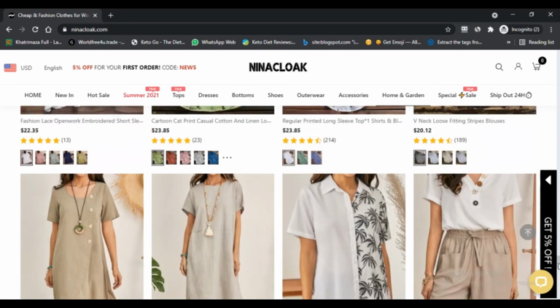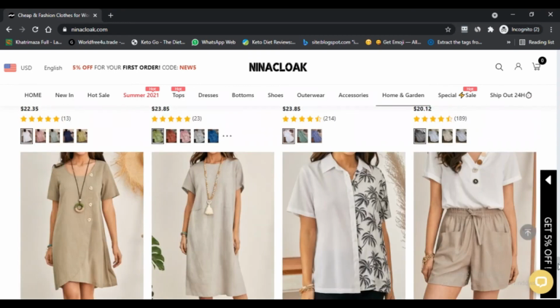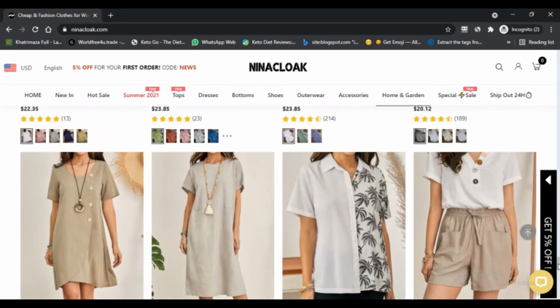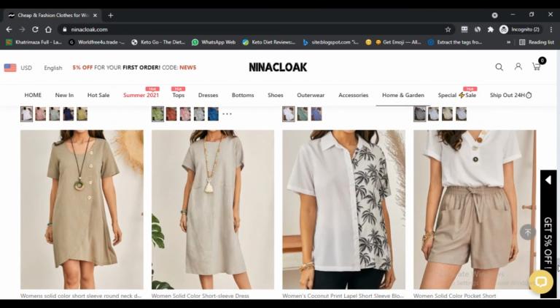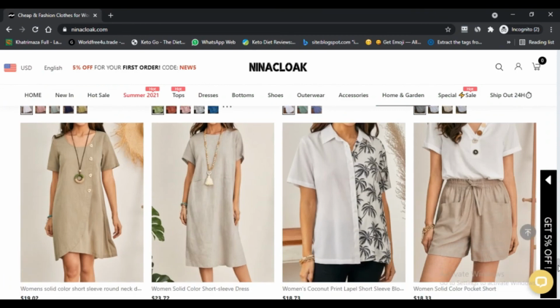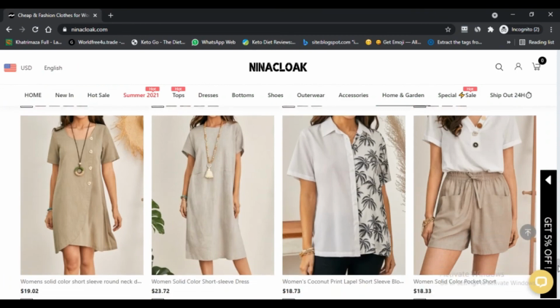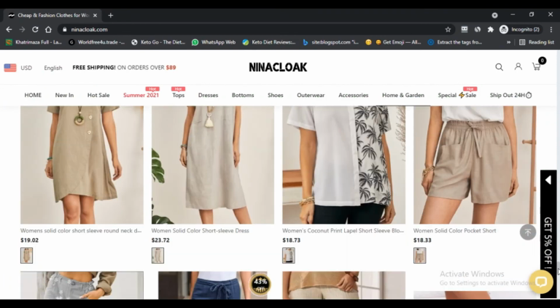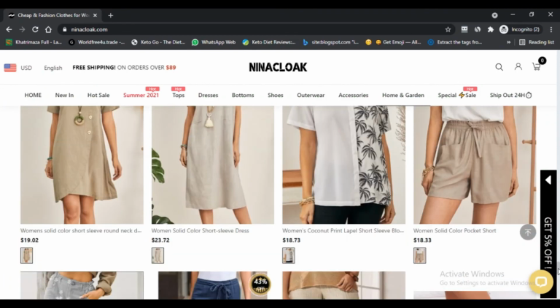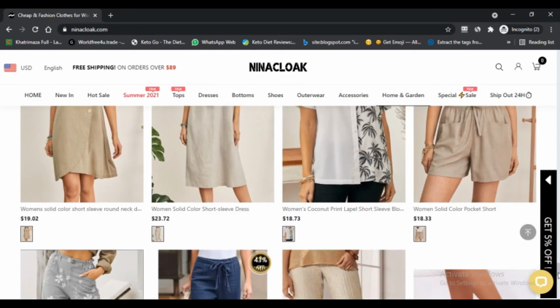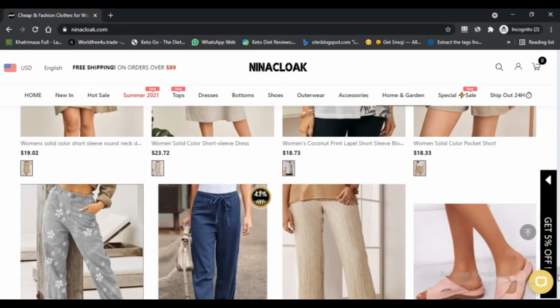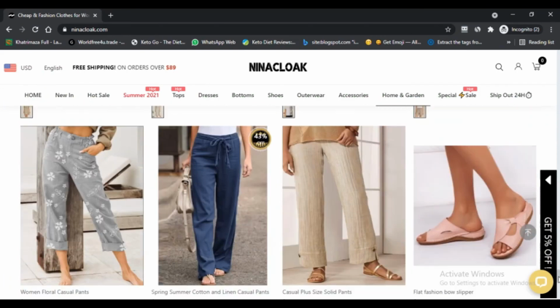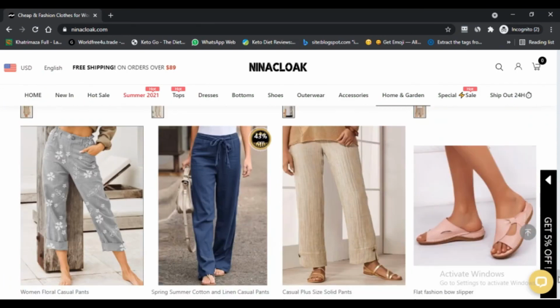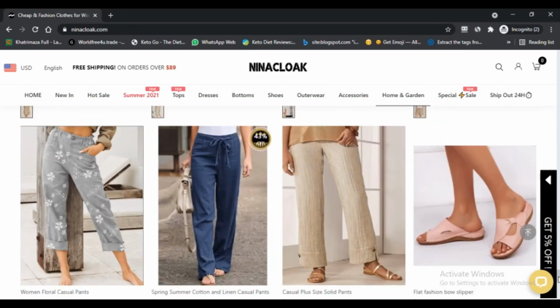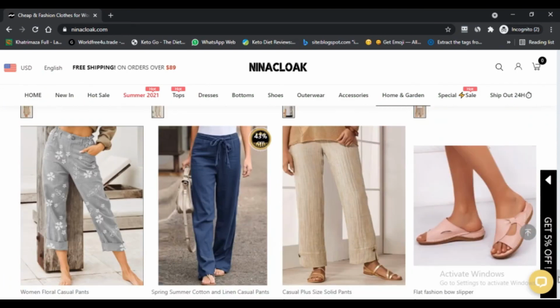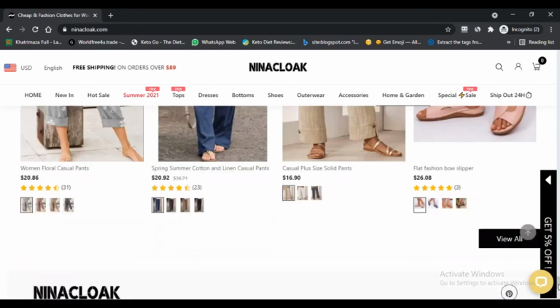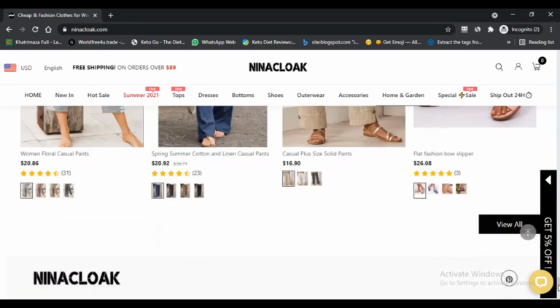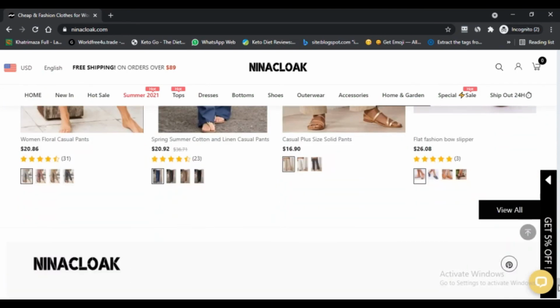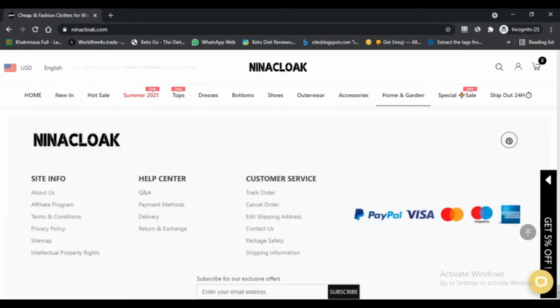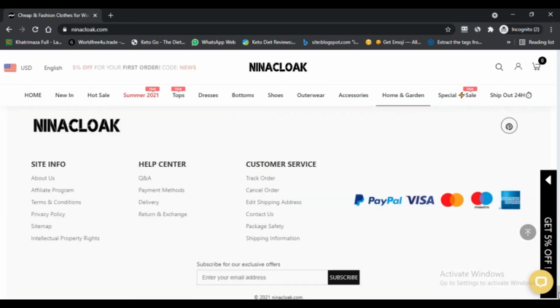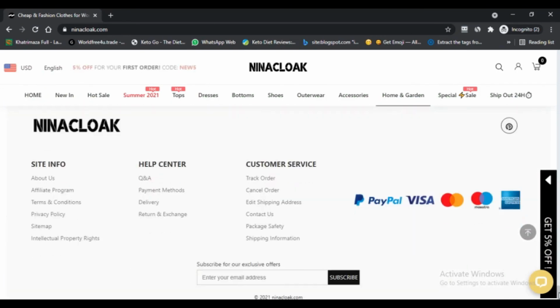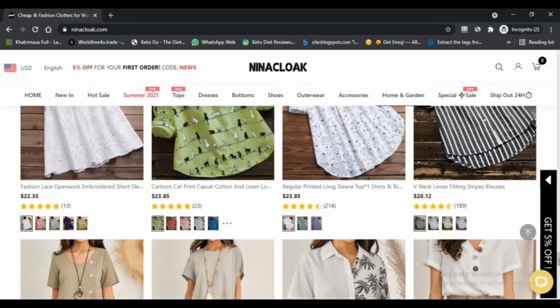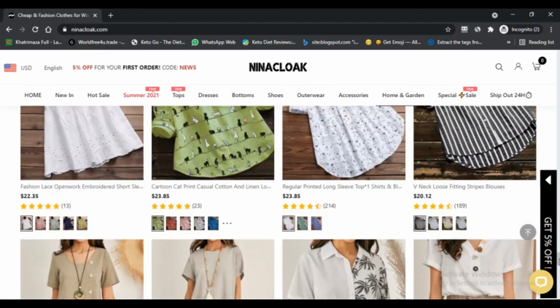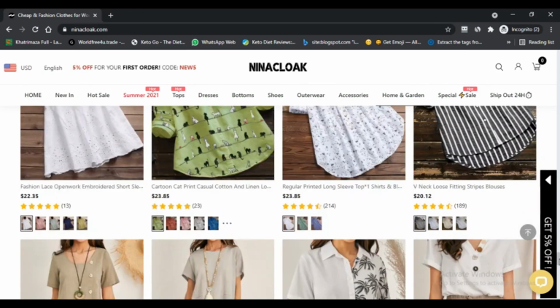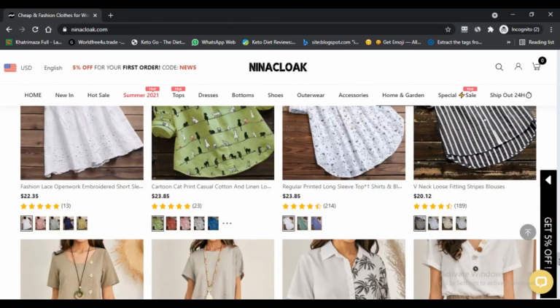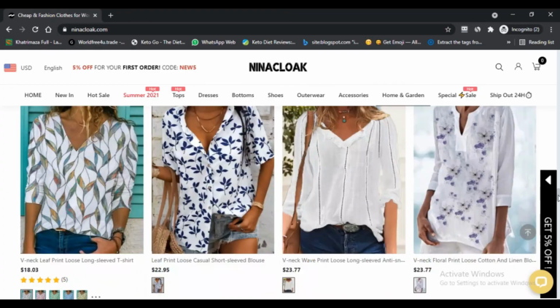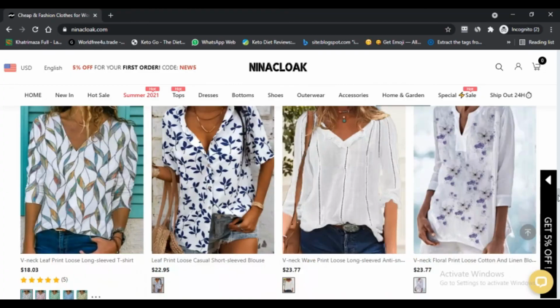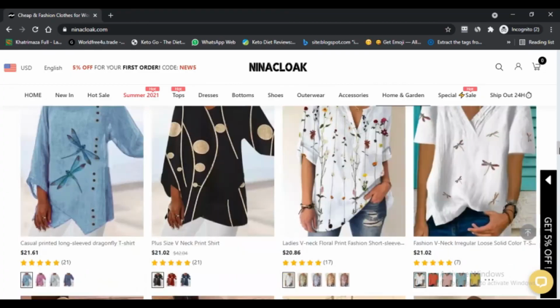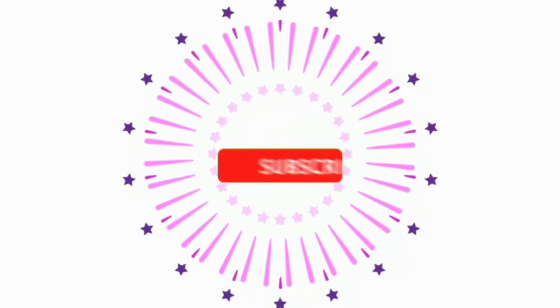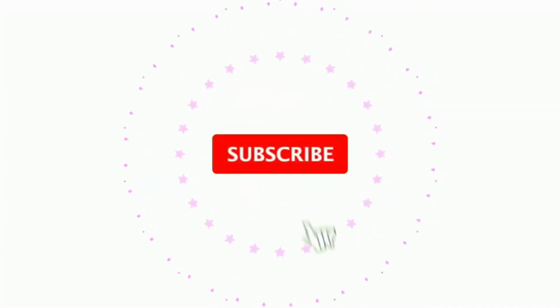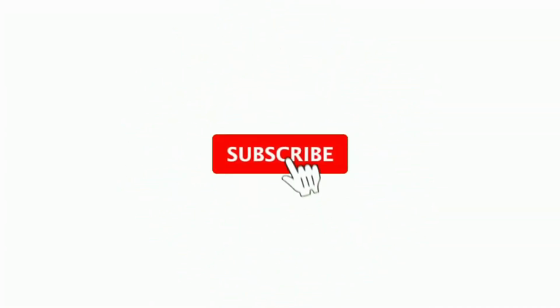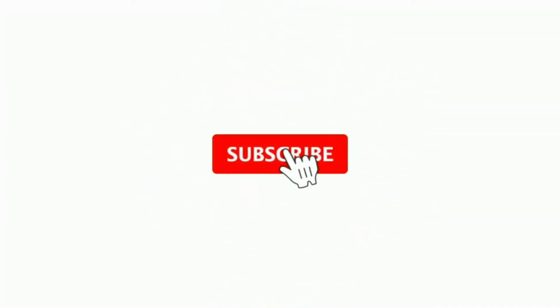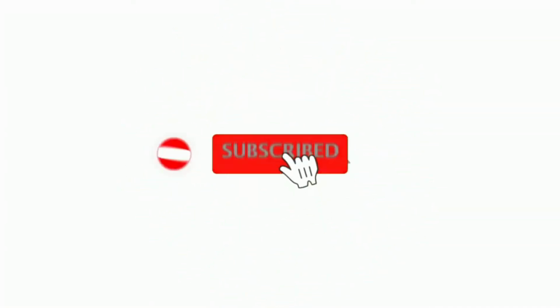Please like this video, and if you have not subscribed to my channel, please subscribe and press the bell icon to stay updated.